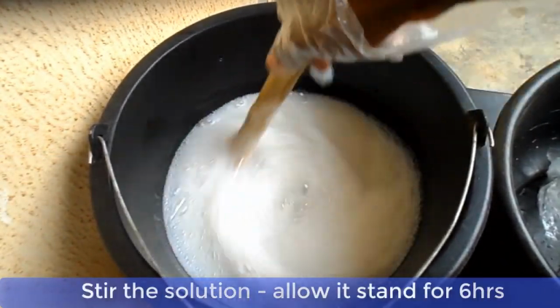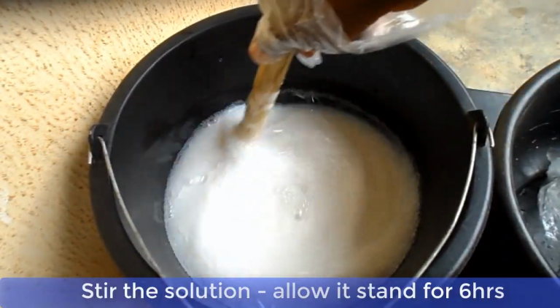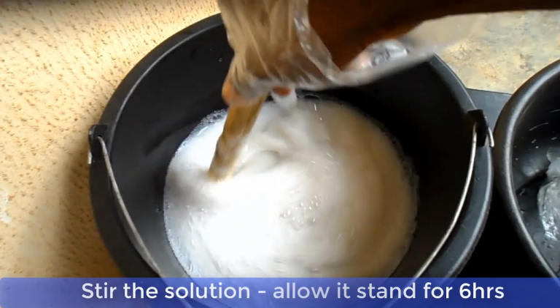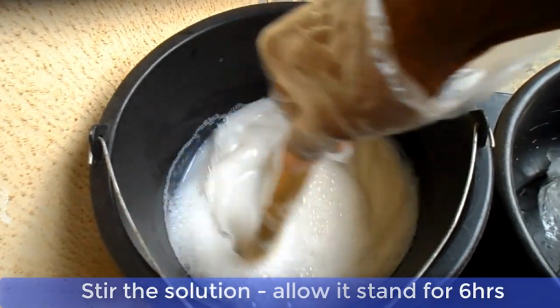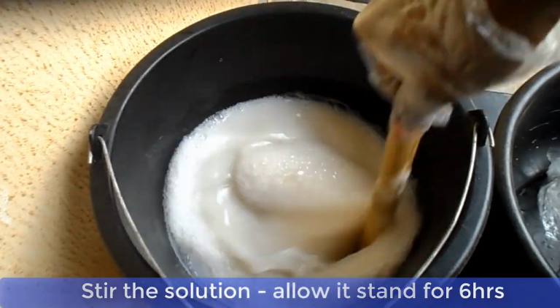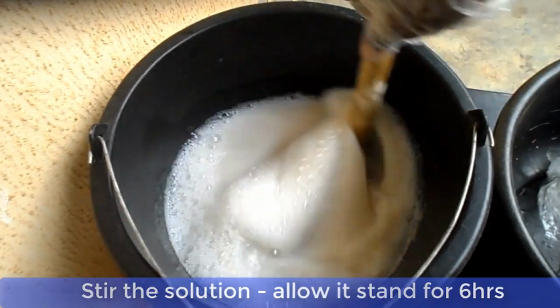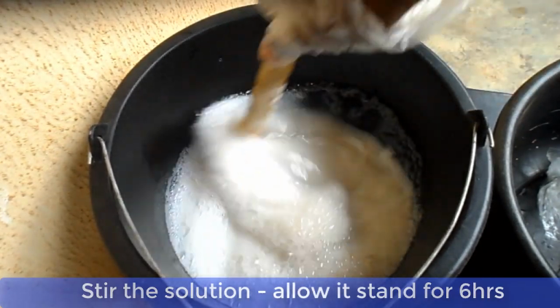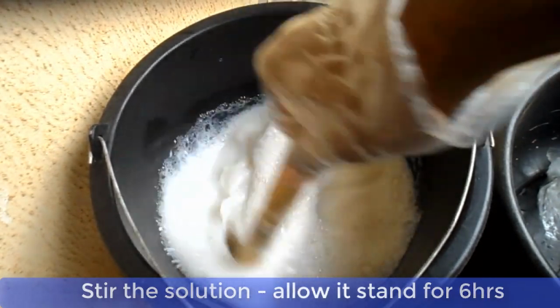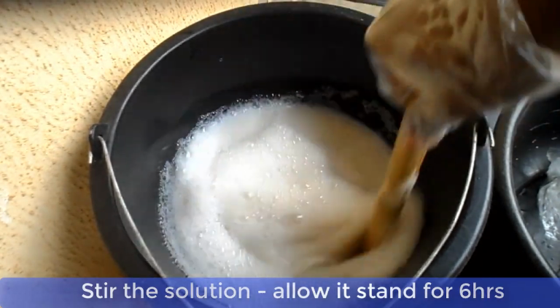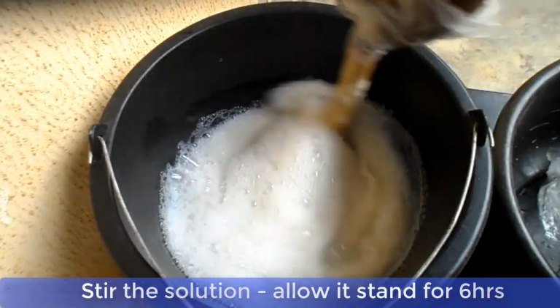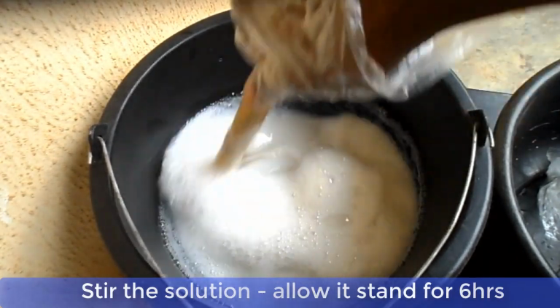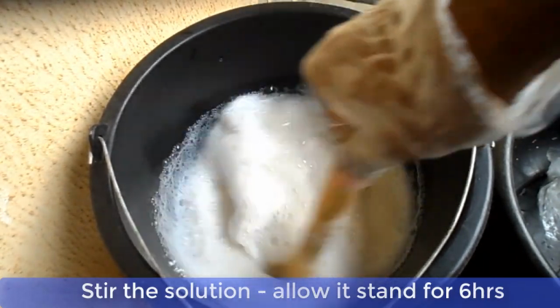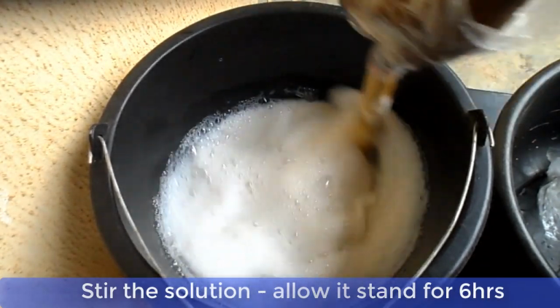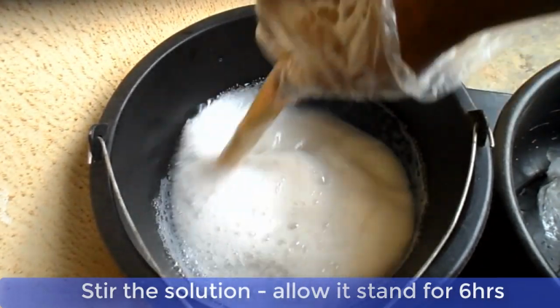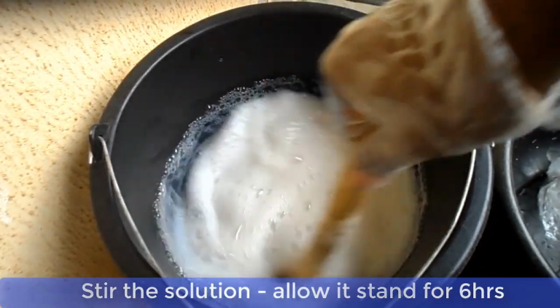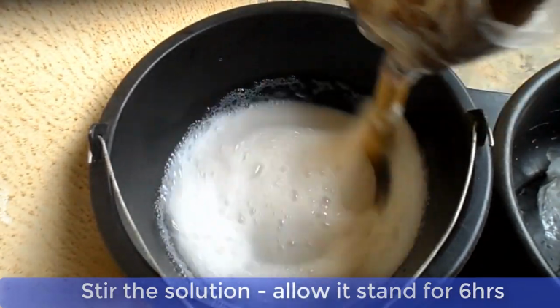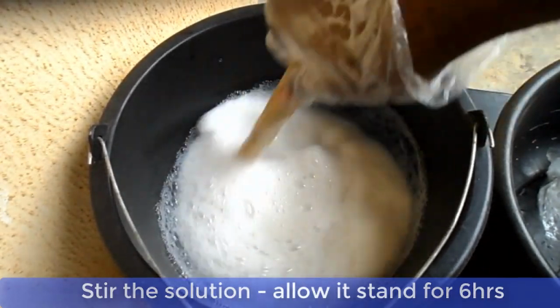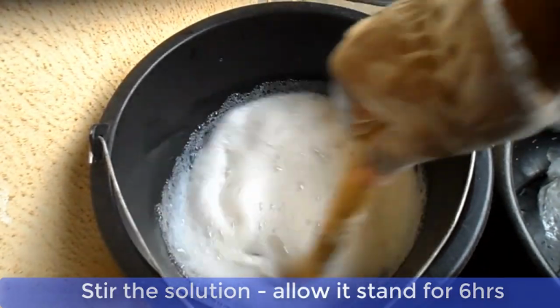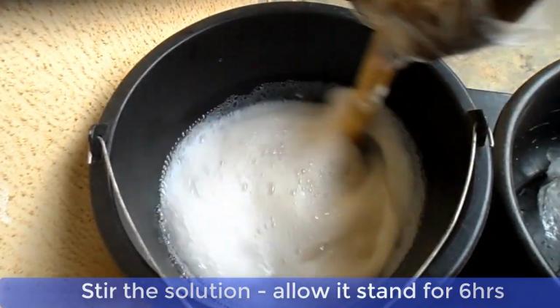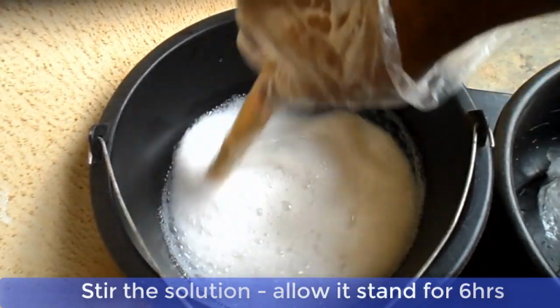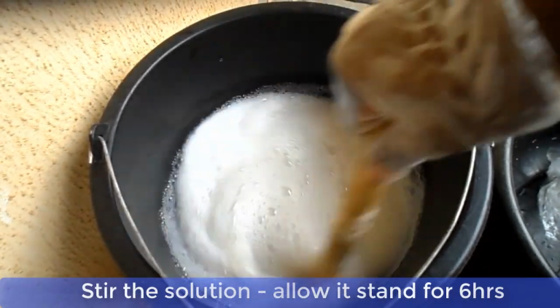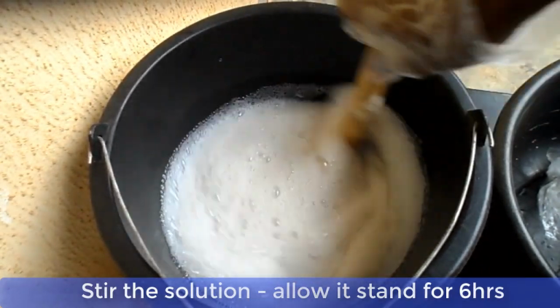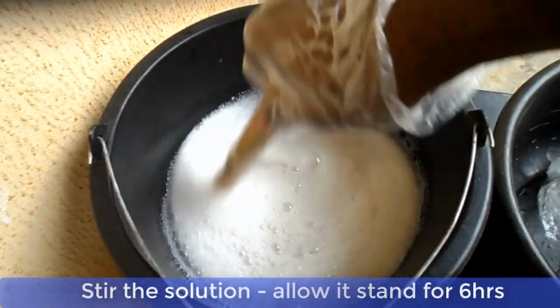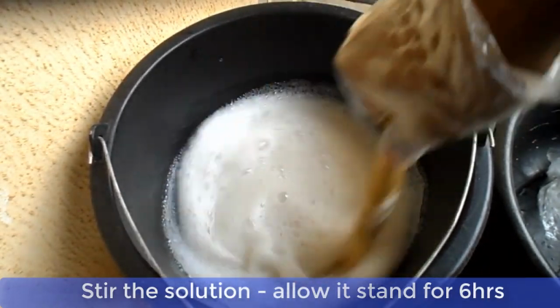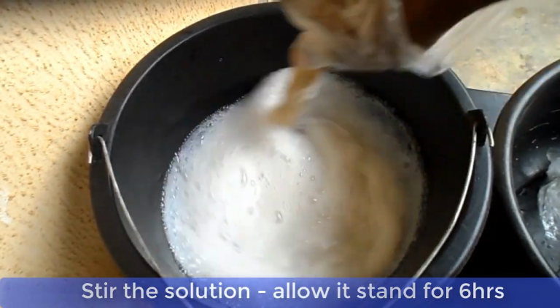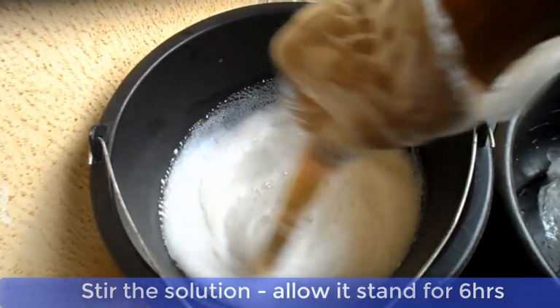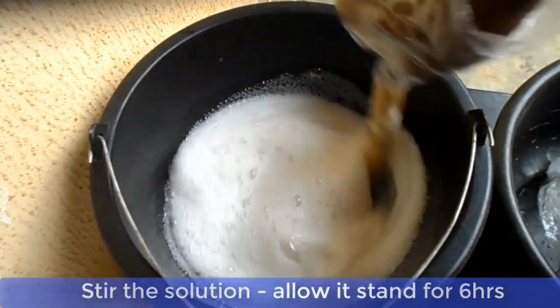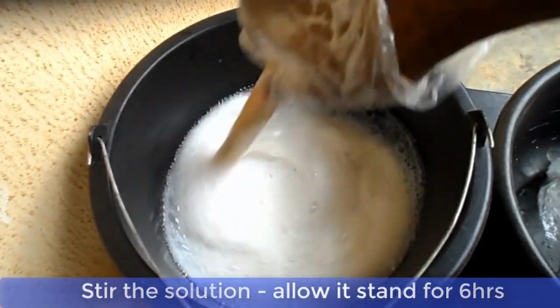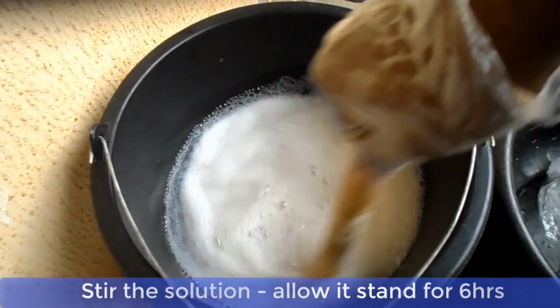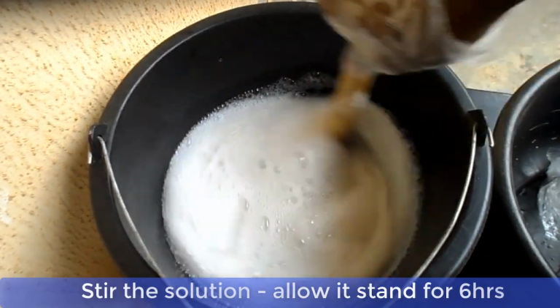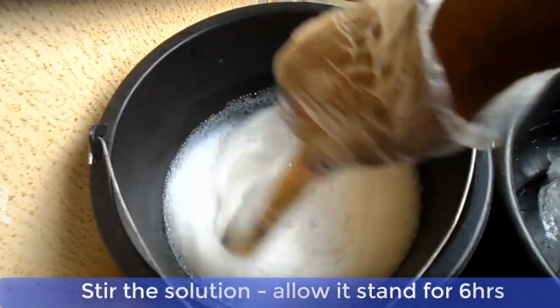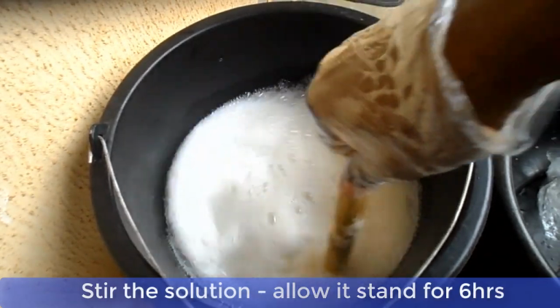Now cover the mixture and leave it for about 6 hours. After 6 hours, stir the mixture very well.